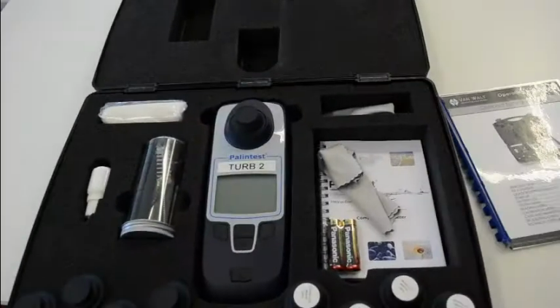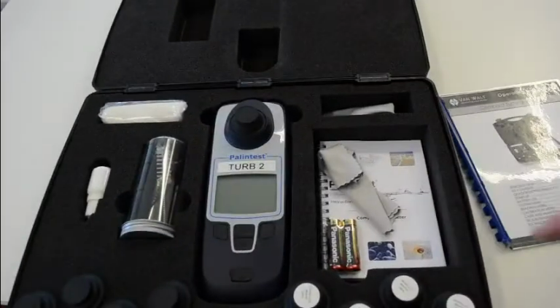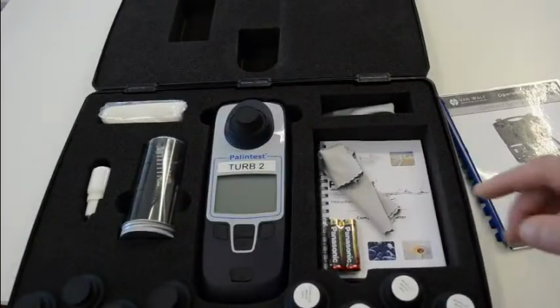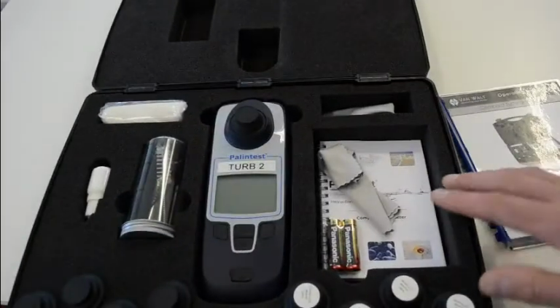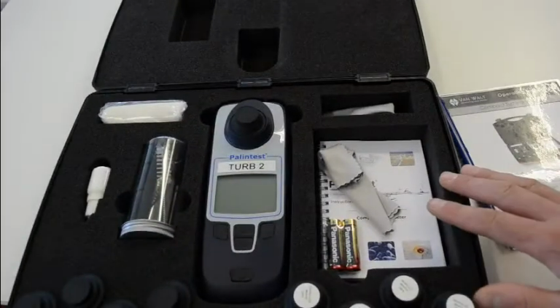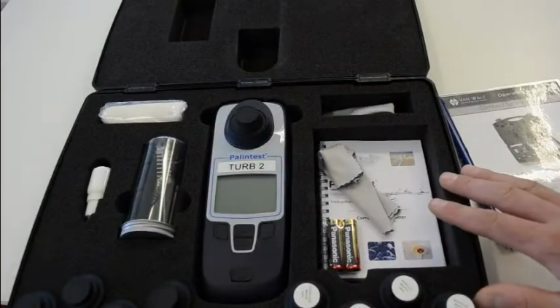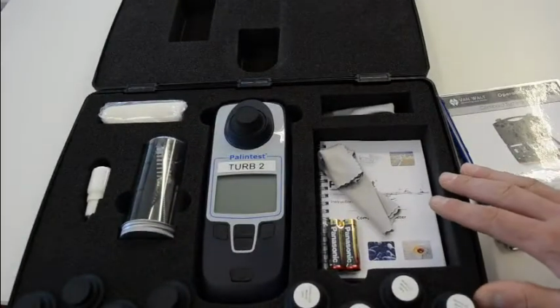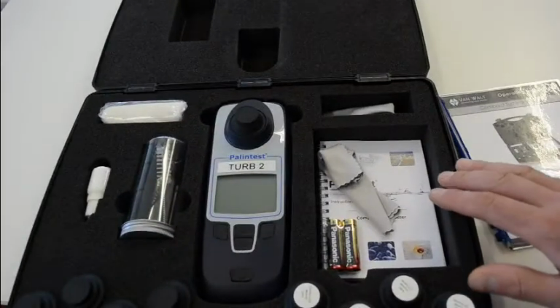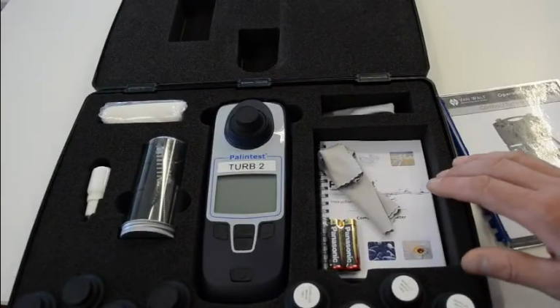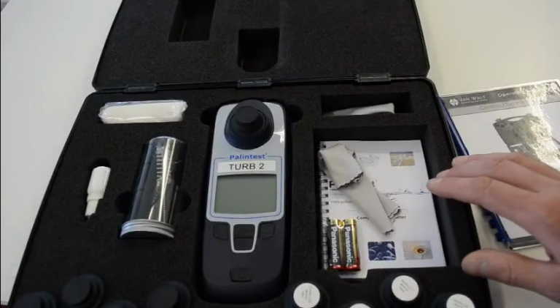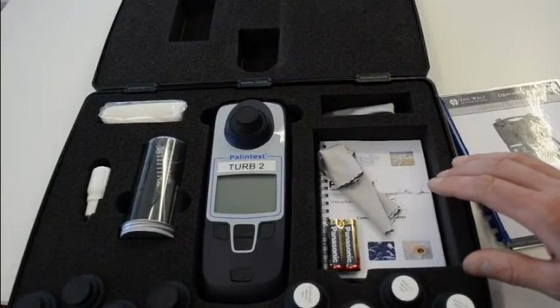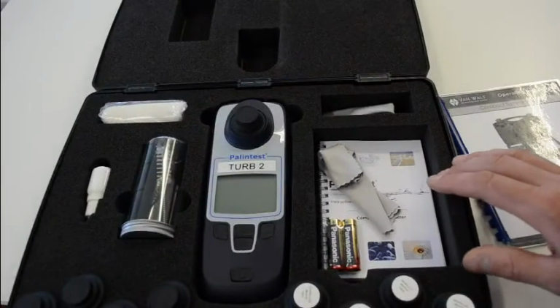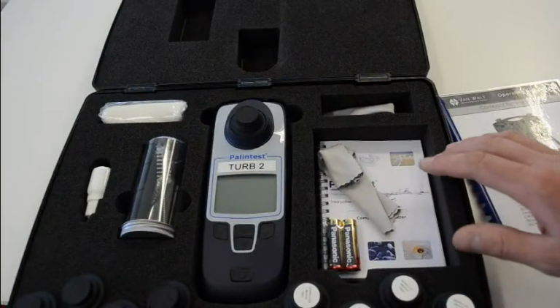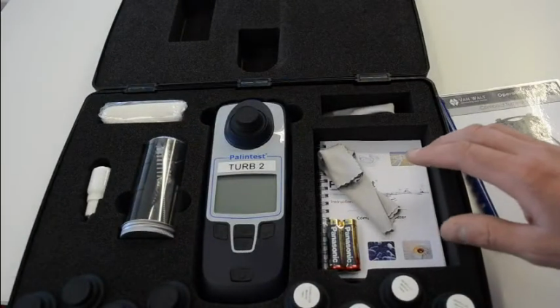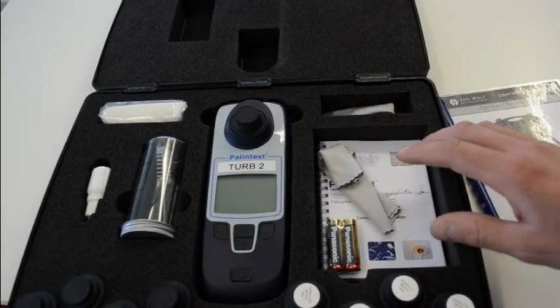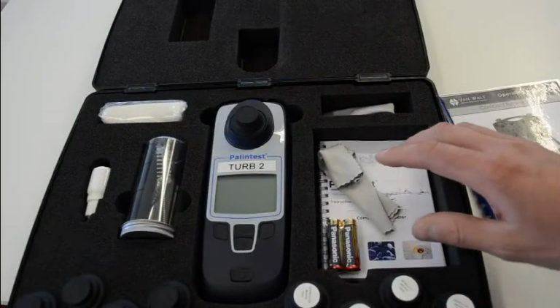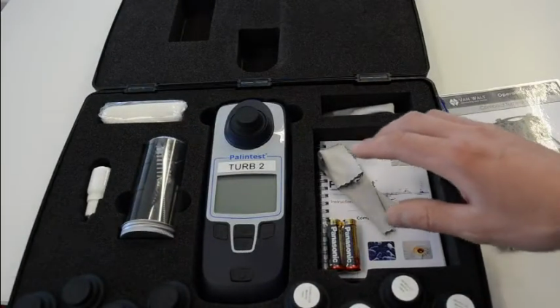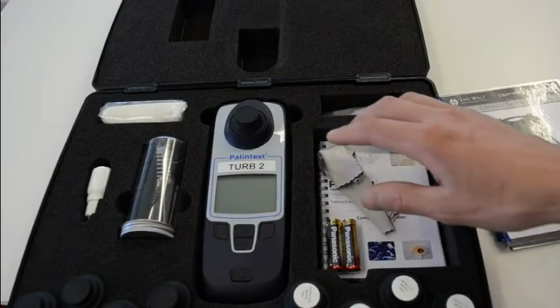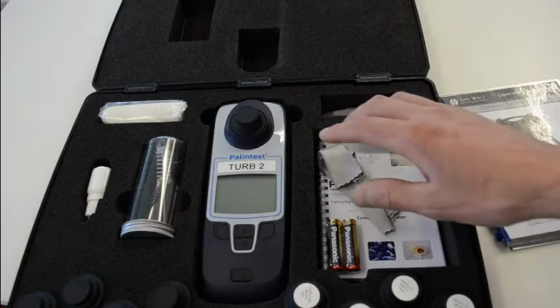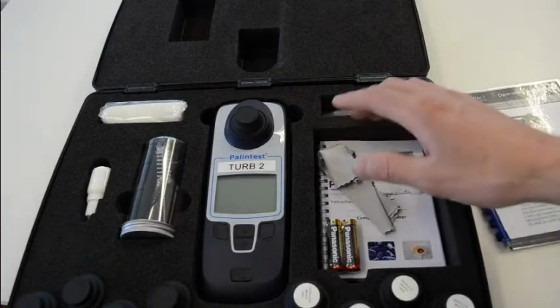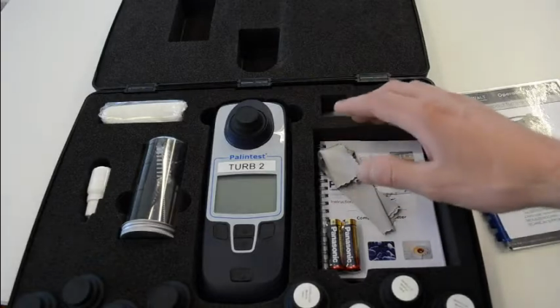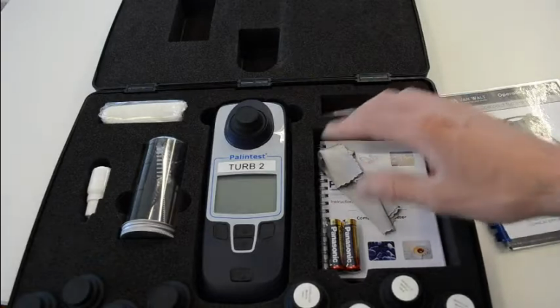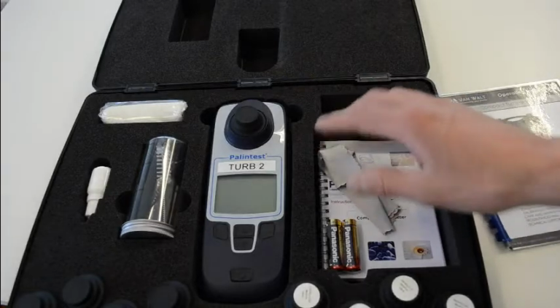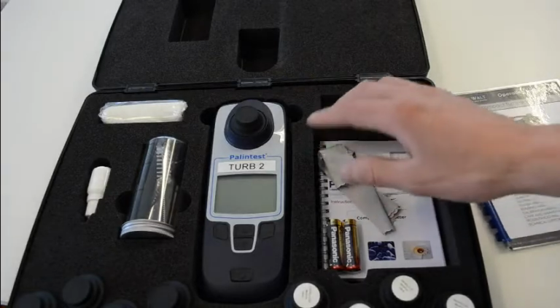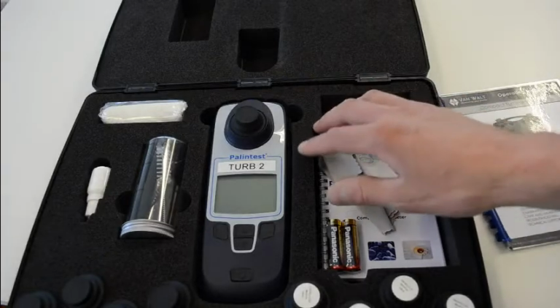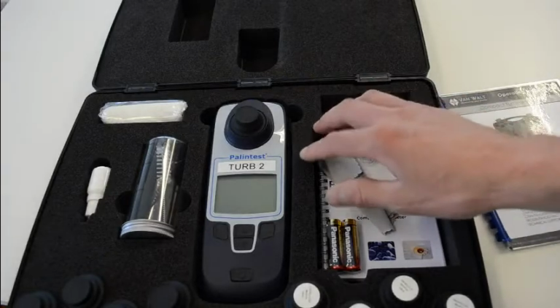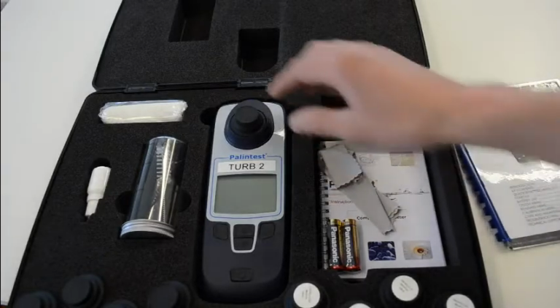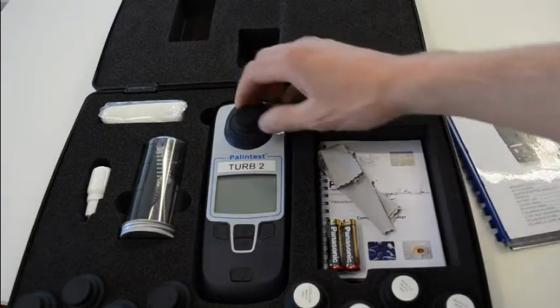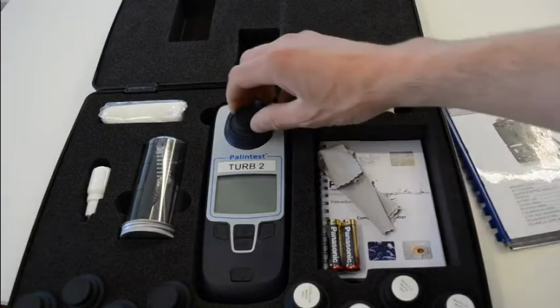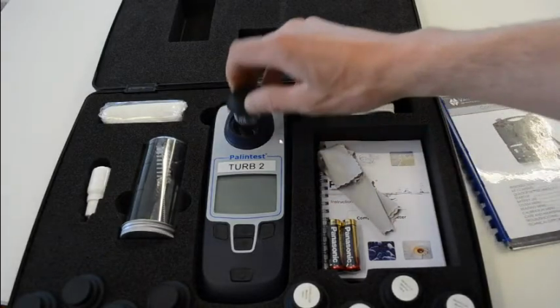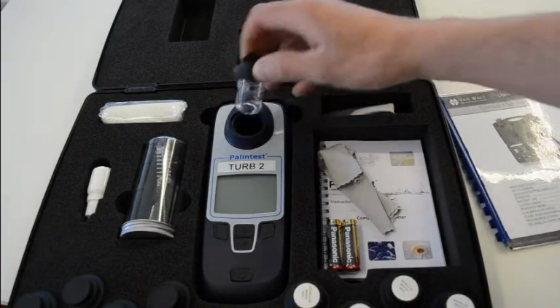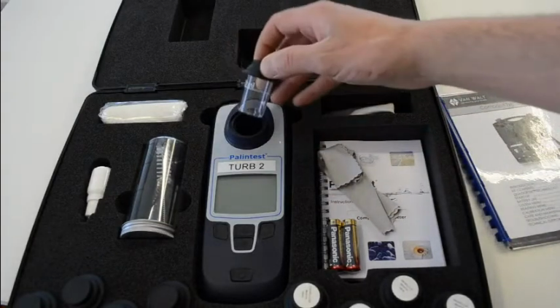This is our little turbidity meter that we have in the rental fleet. Just a quick operation guide.